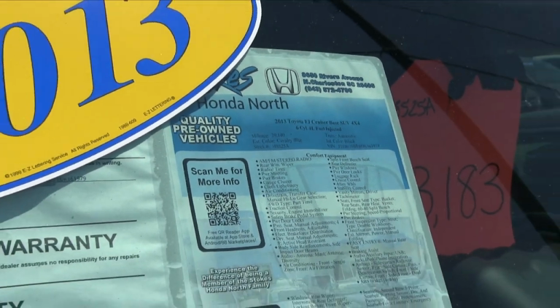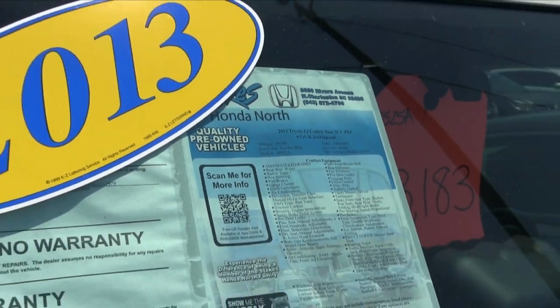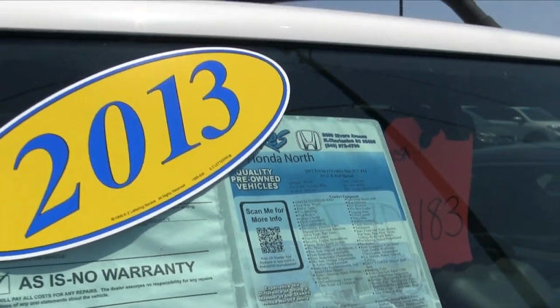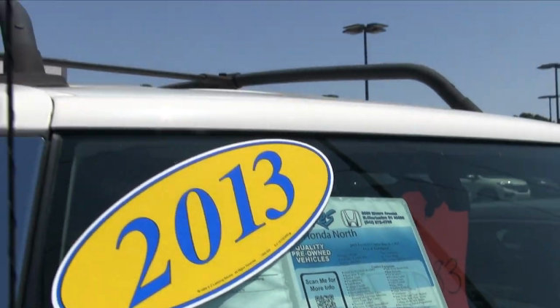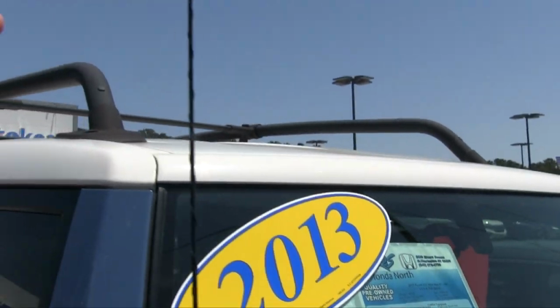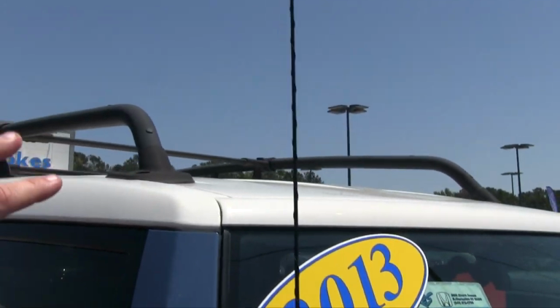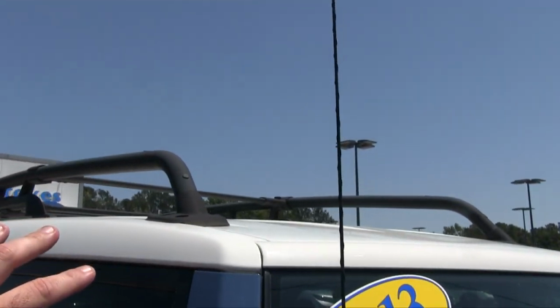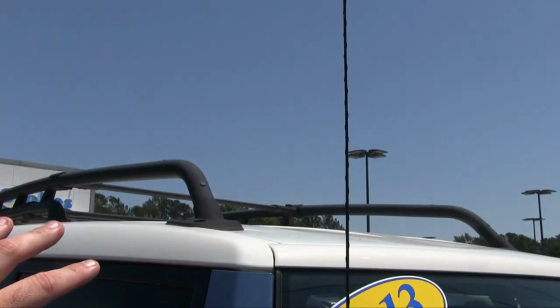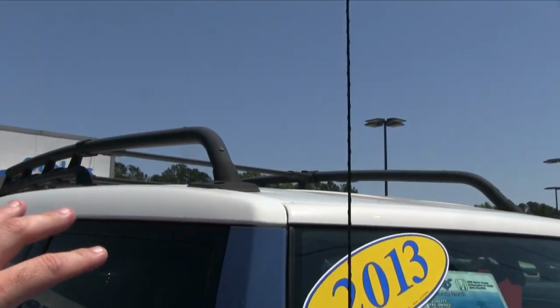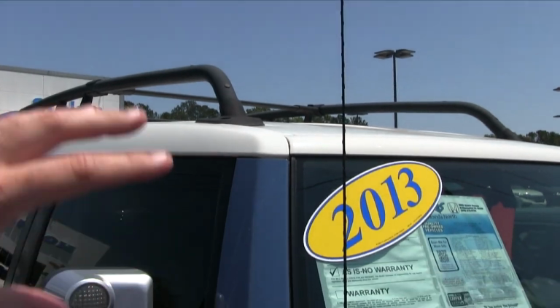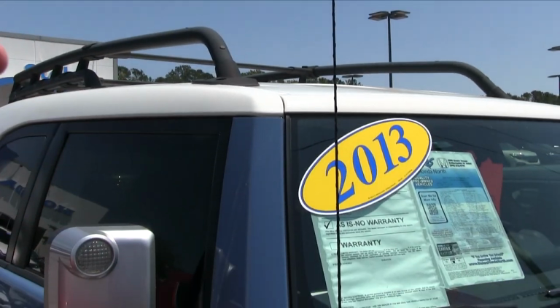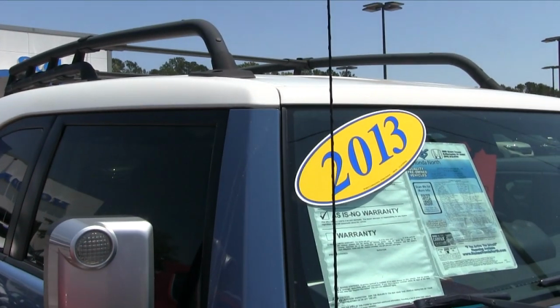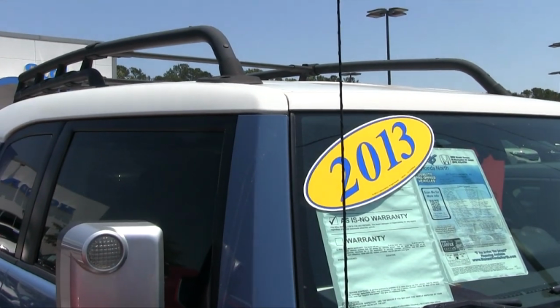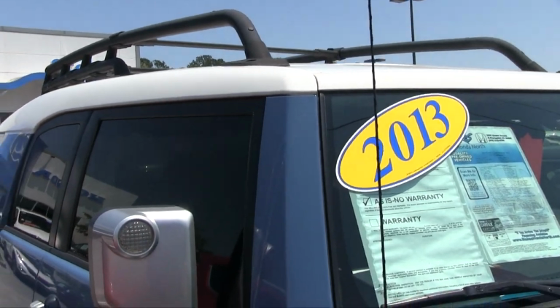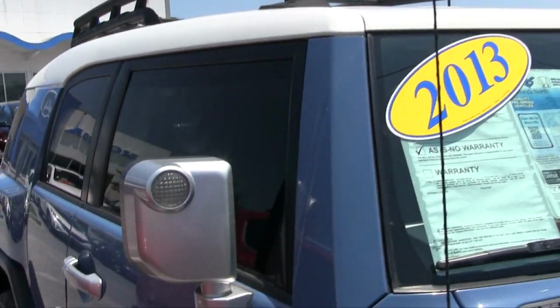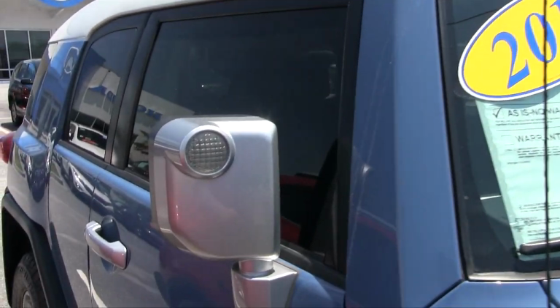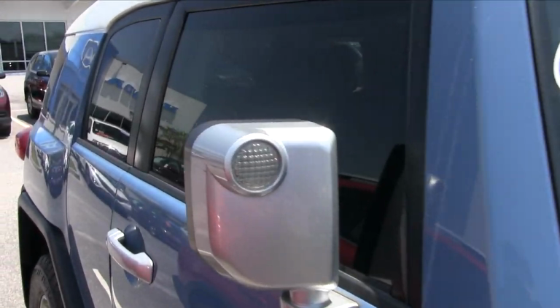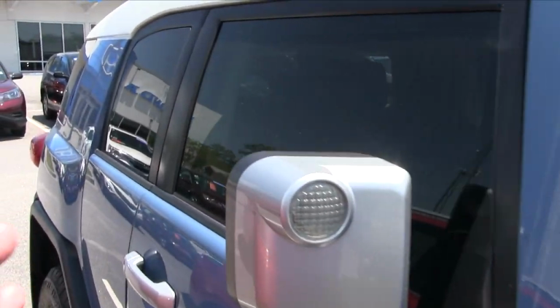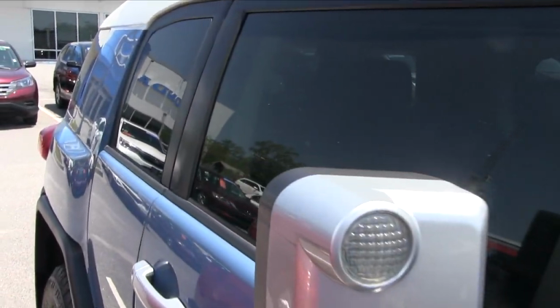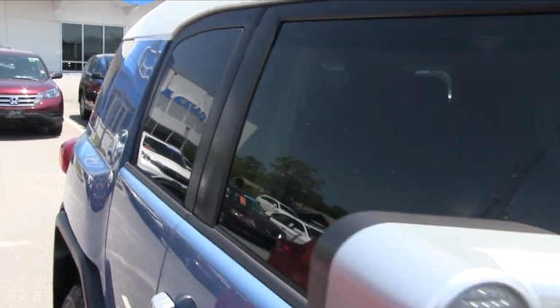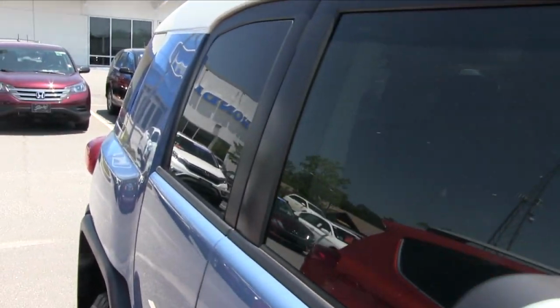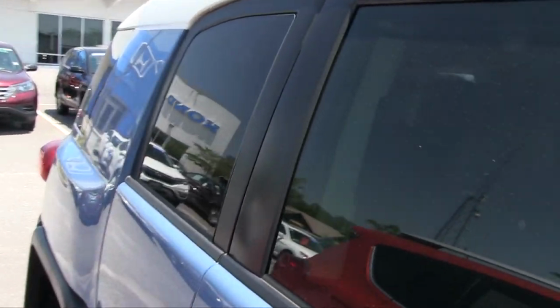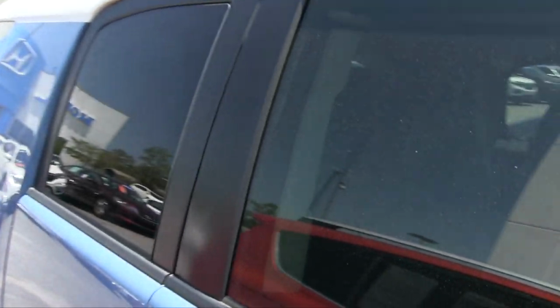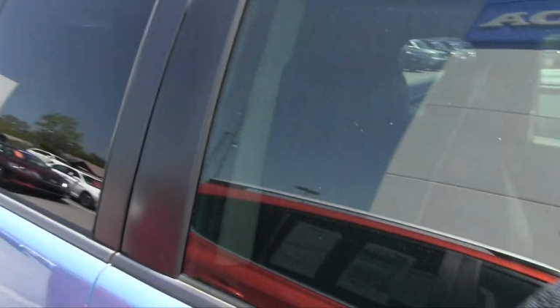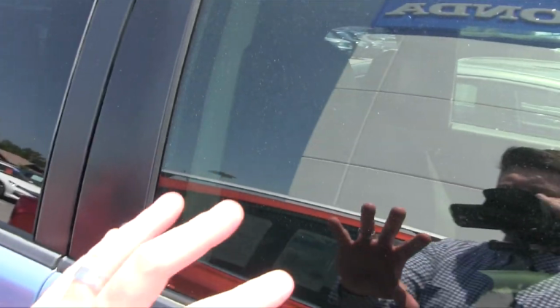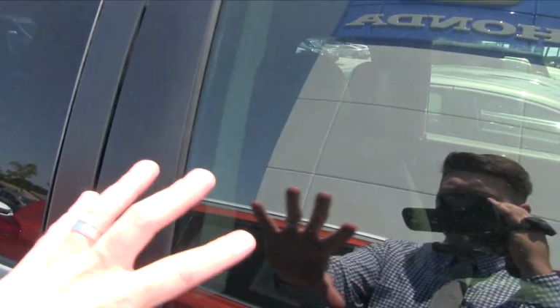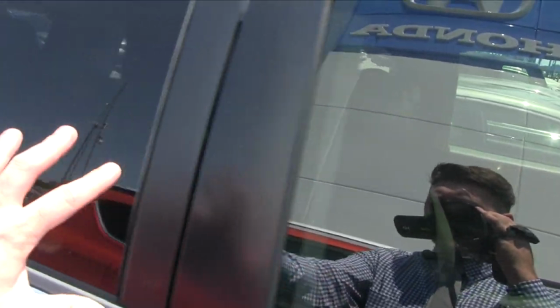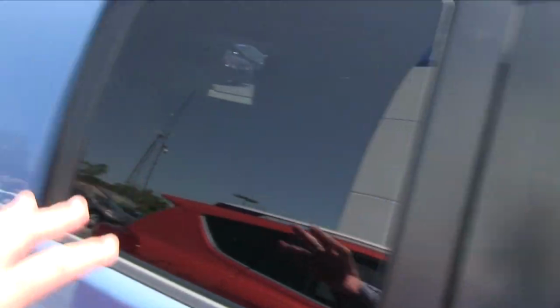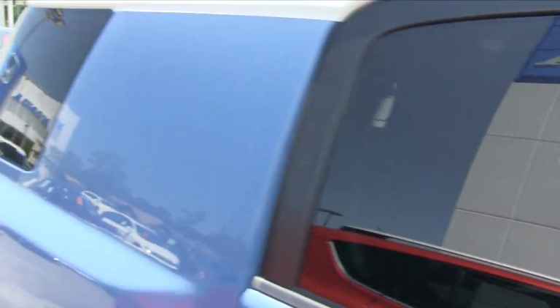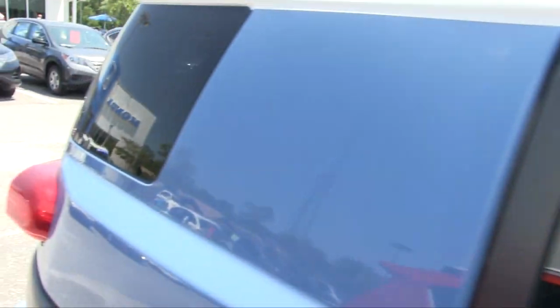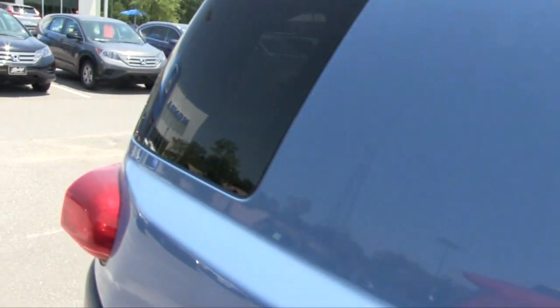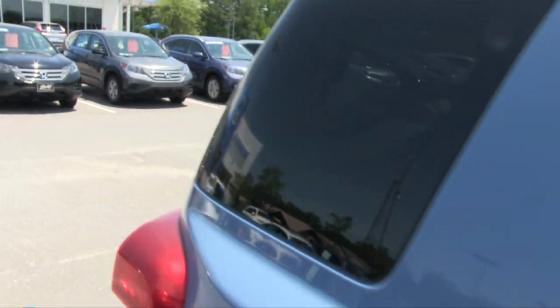It does have the classic white top with the roof racks, looking pretty cool. Tinted windows, which is nice.